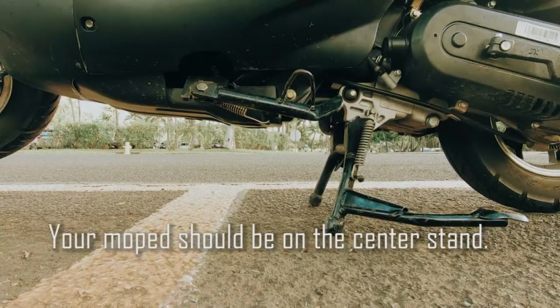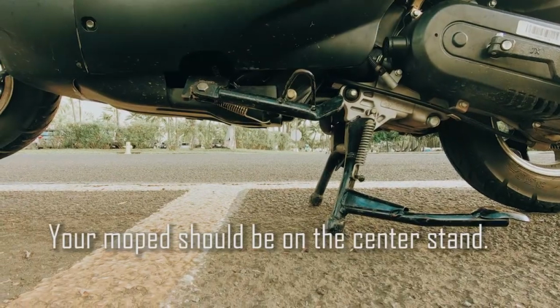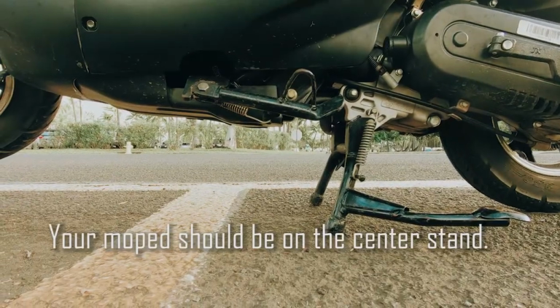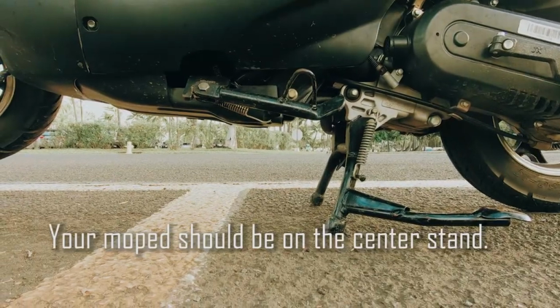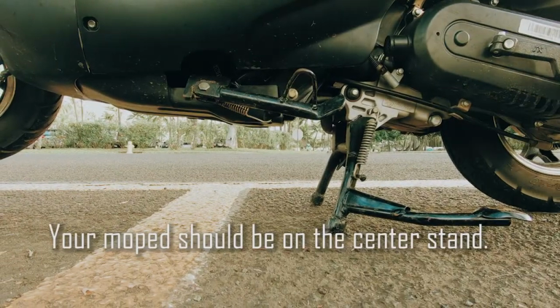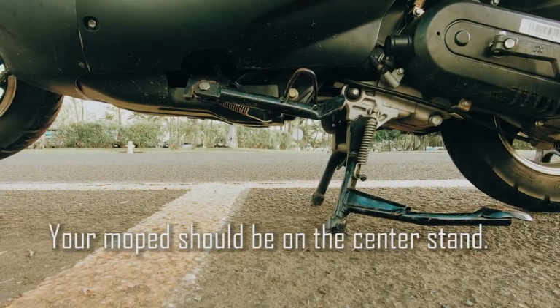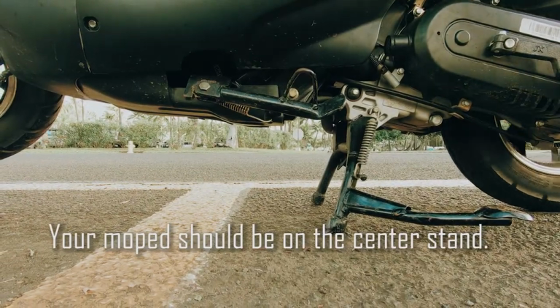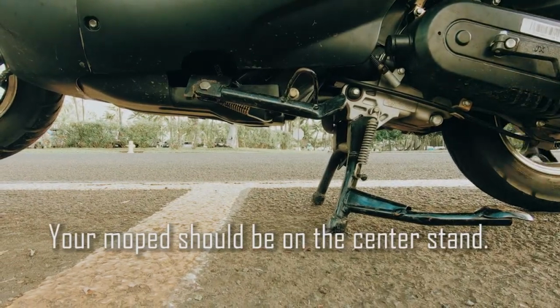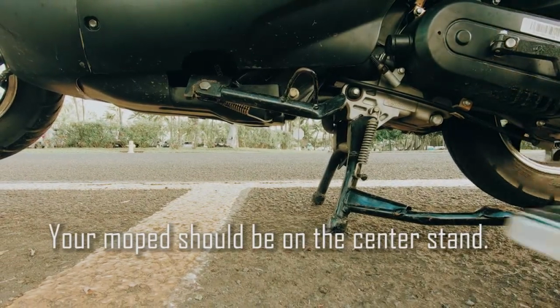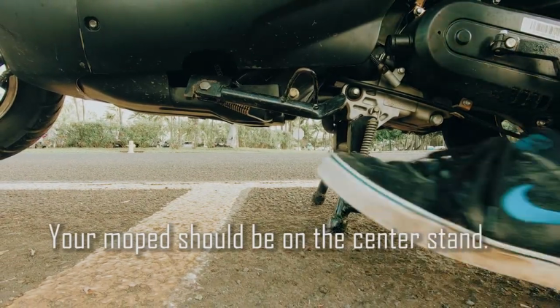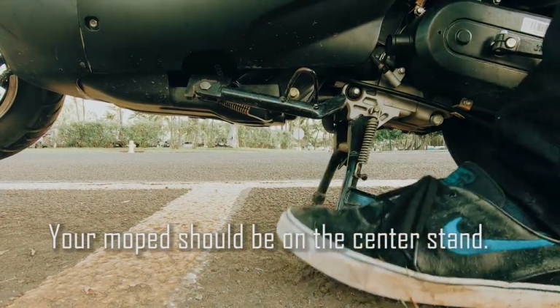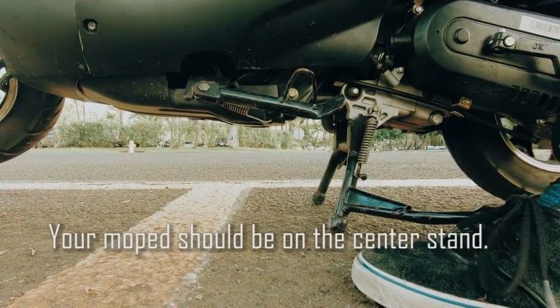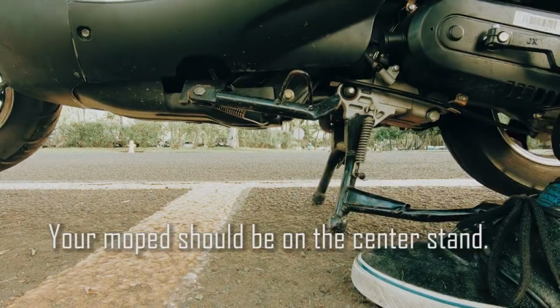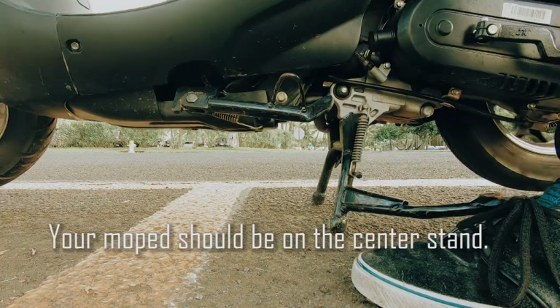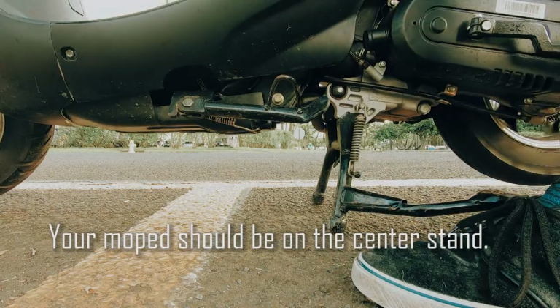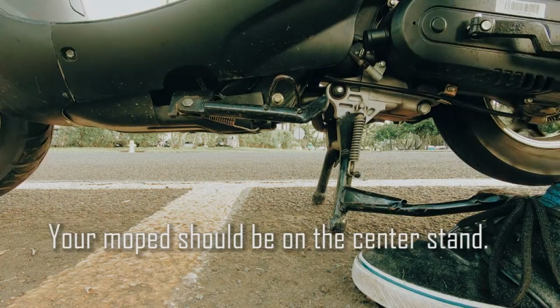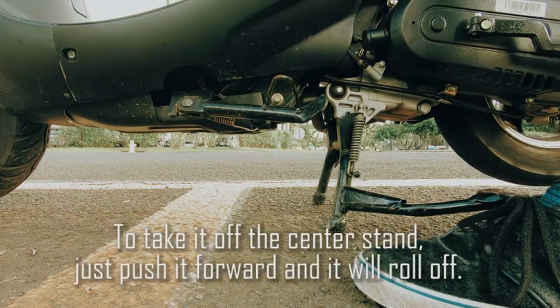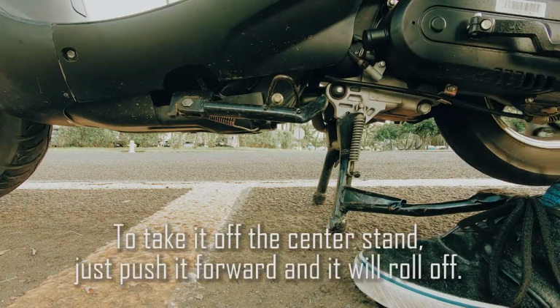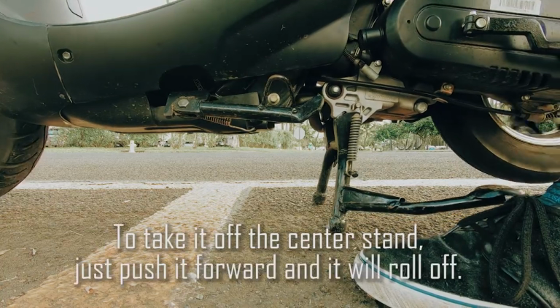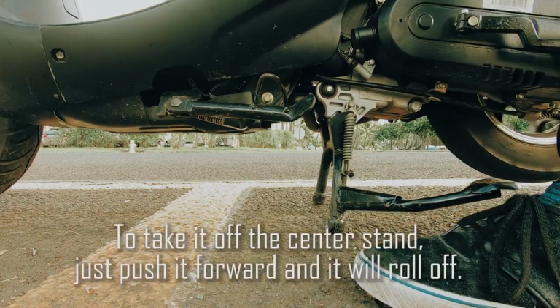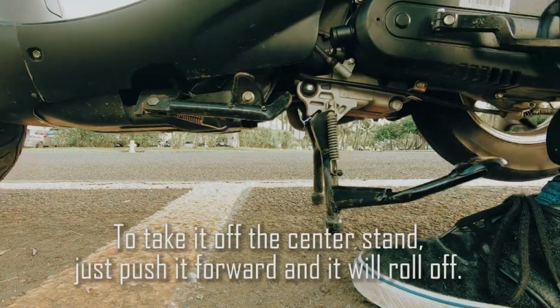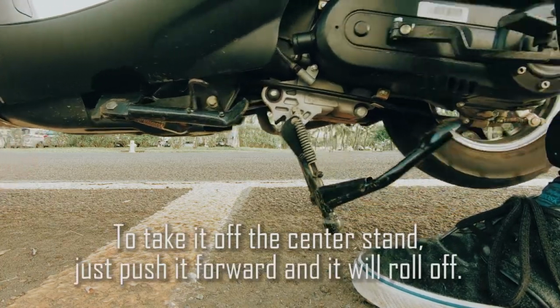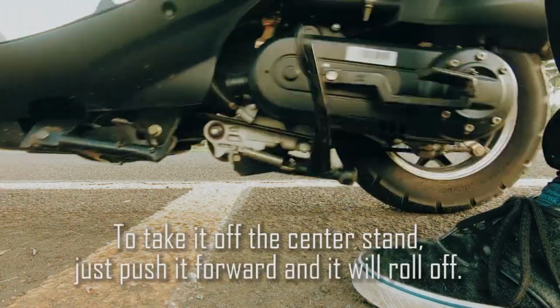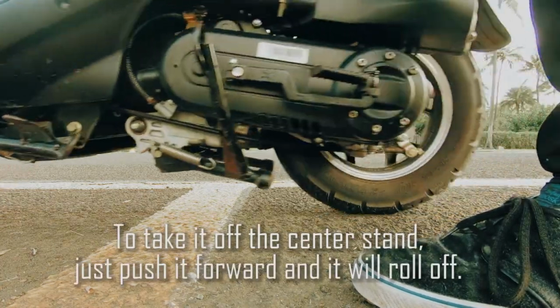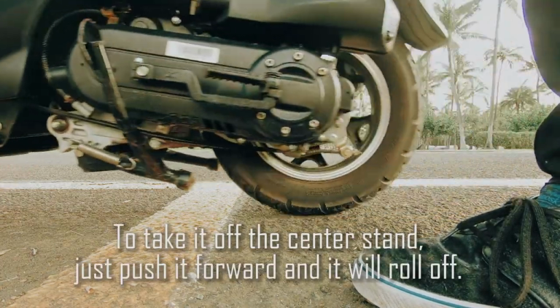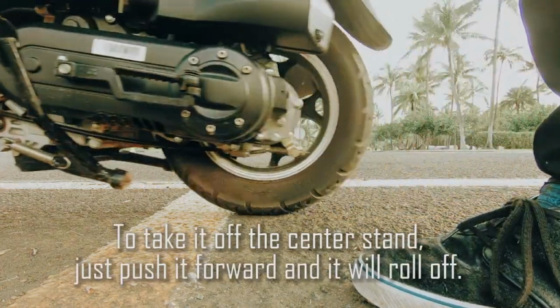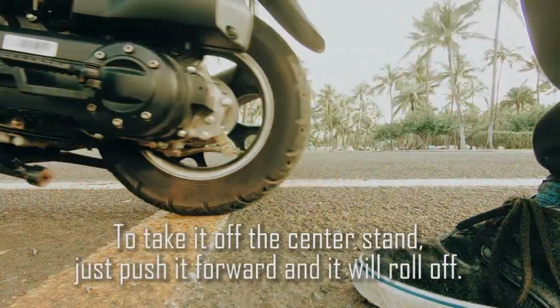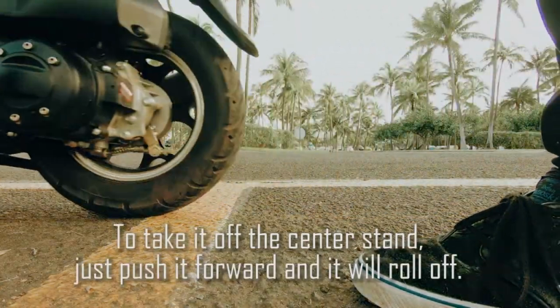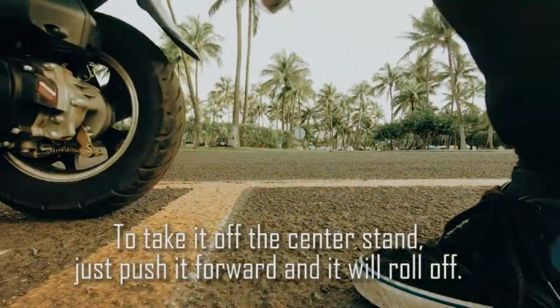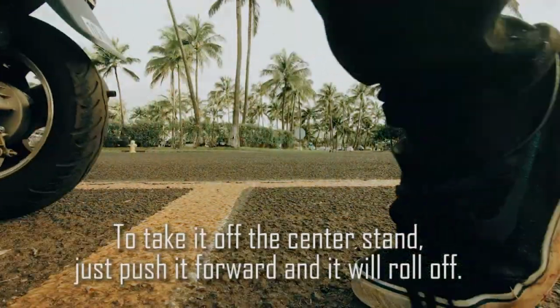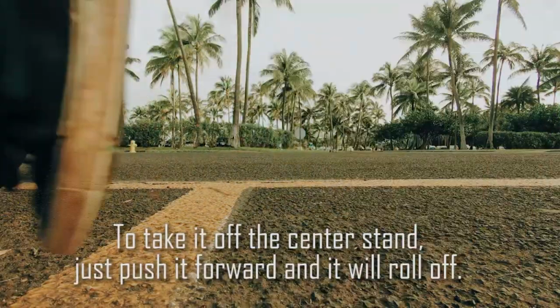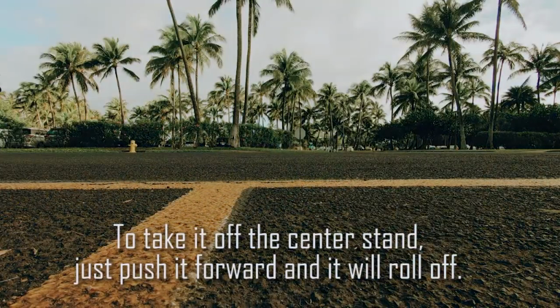Your moped should be on the center stand. To take it off the center stand, just push it forward and it'll roll off.